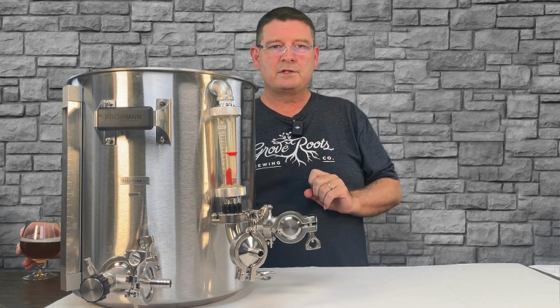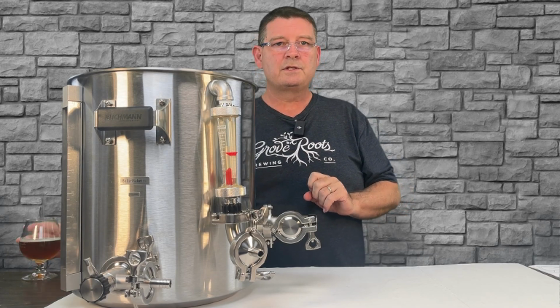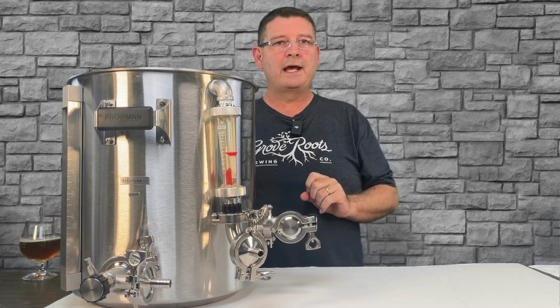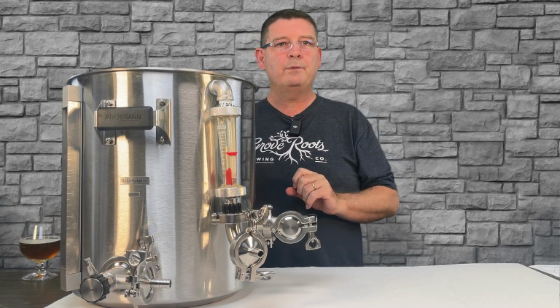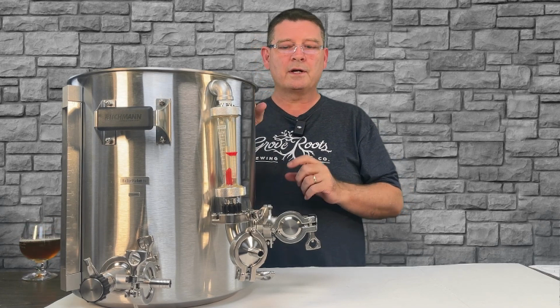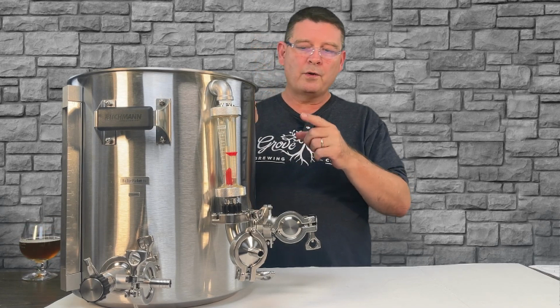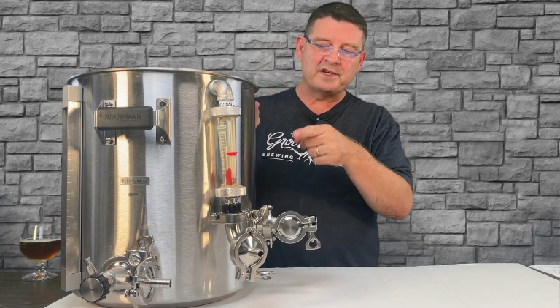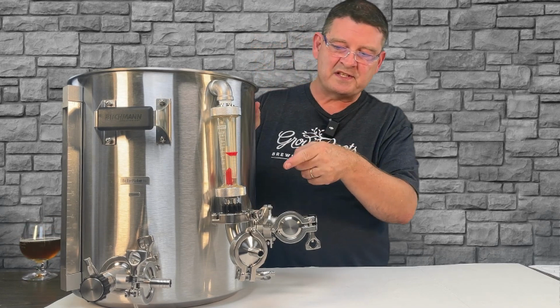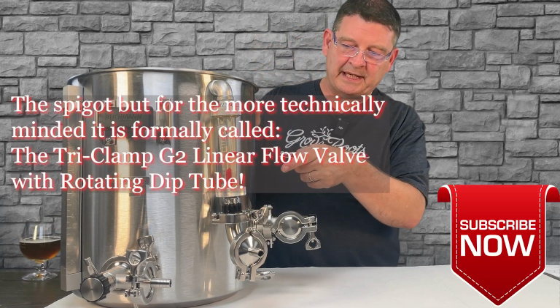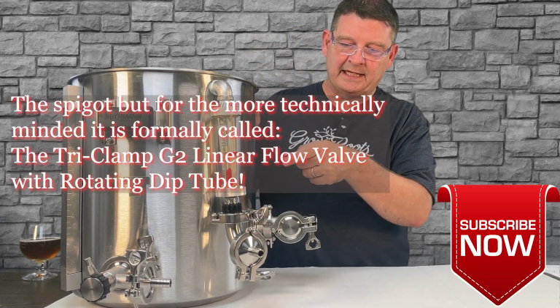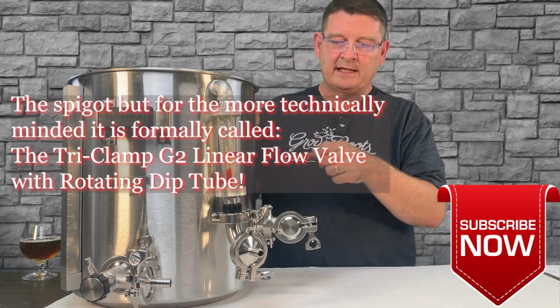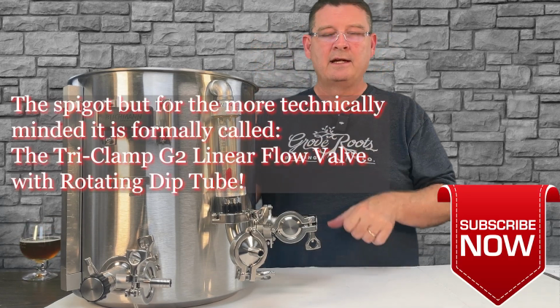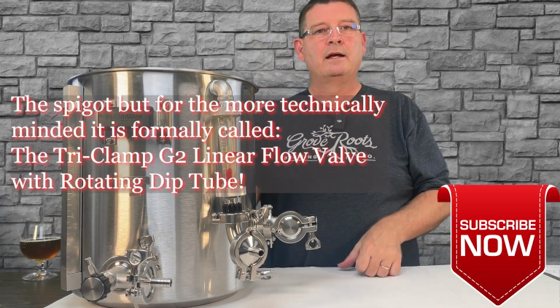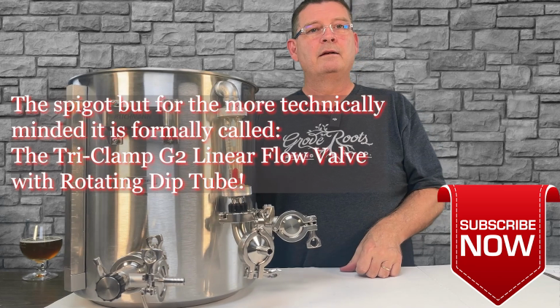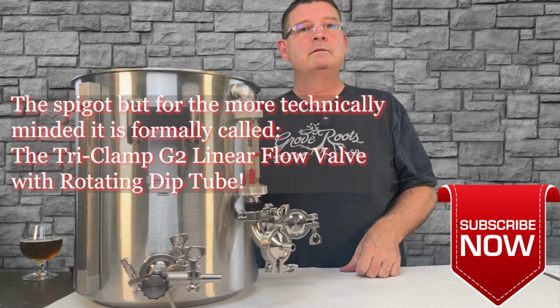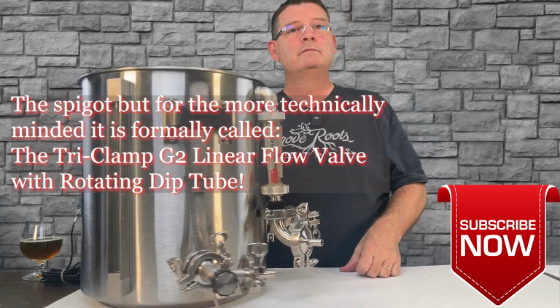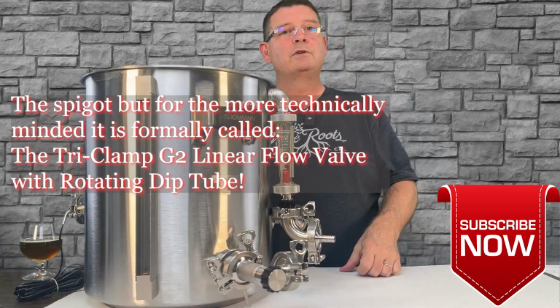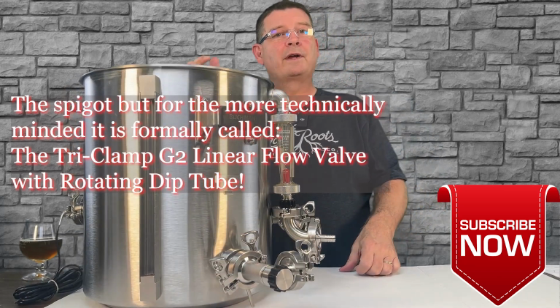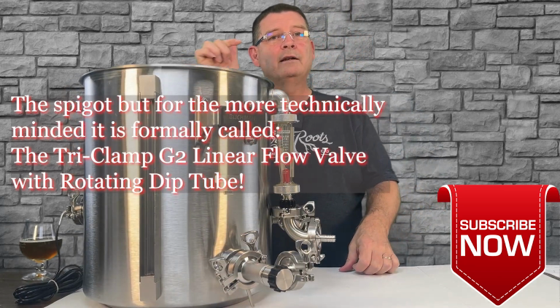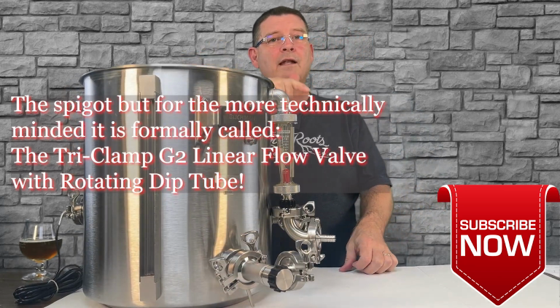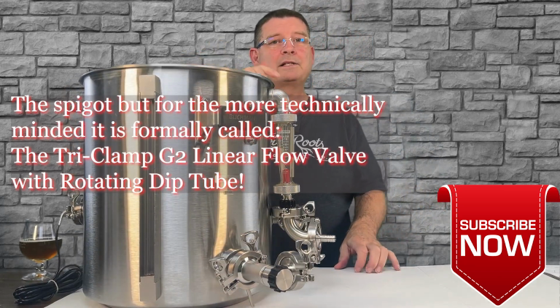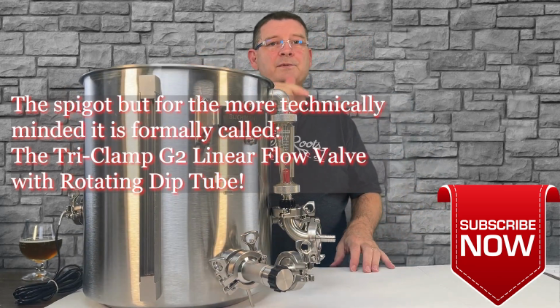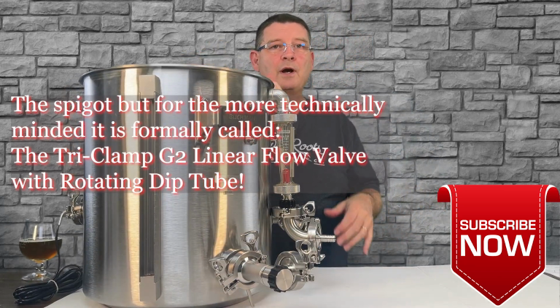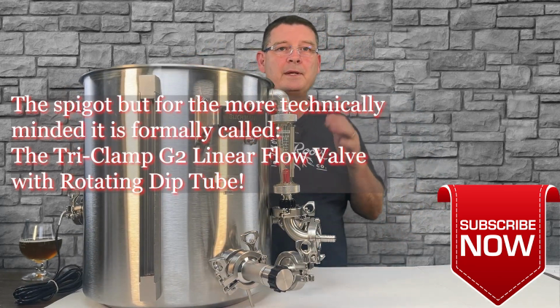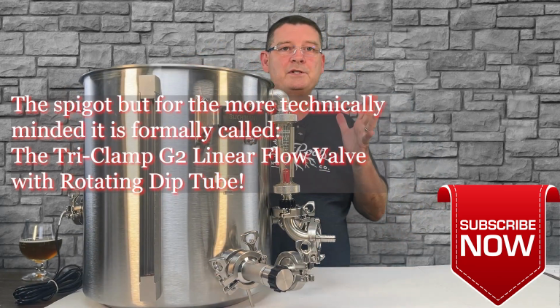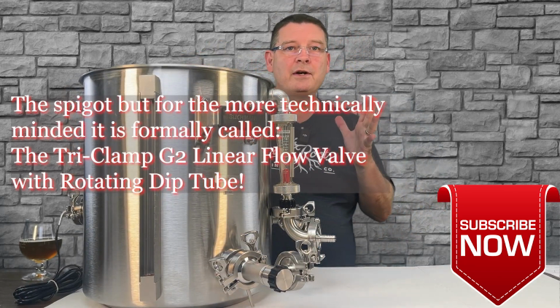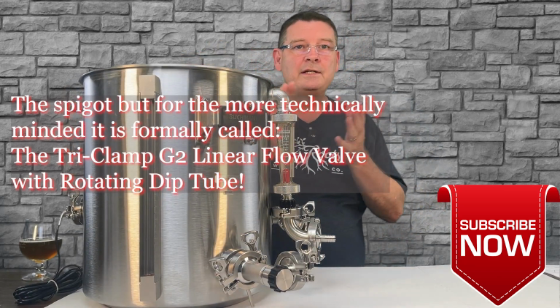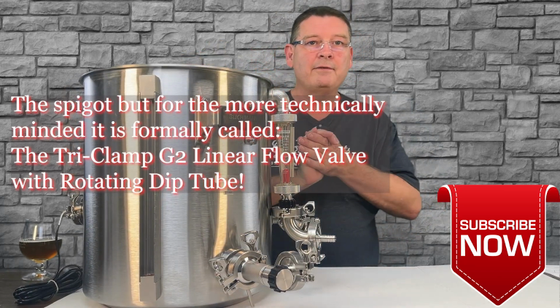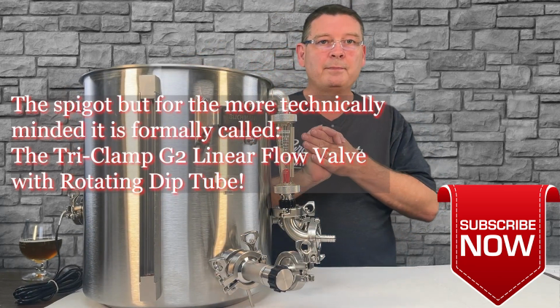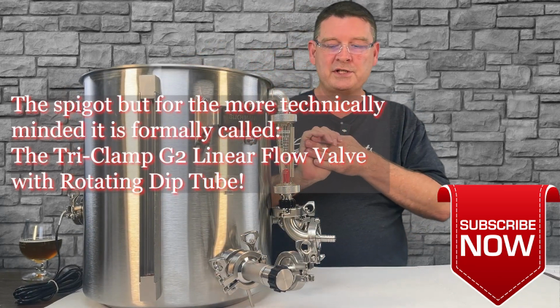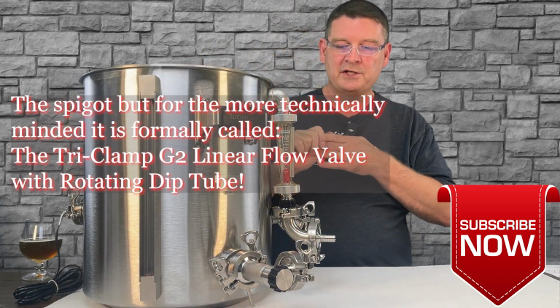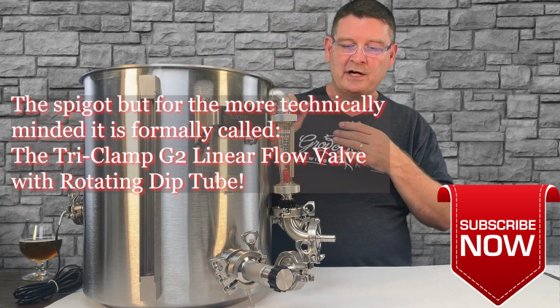Today, we're gonna go over the spigot. Don't forget to like, subscribe, and keep sharing — definitely appreciate the sharing.